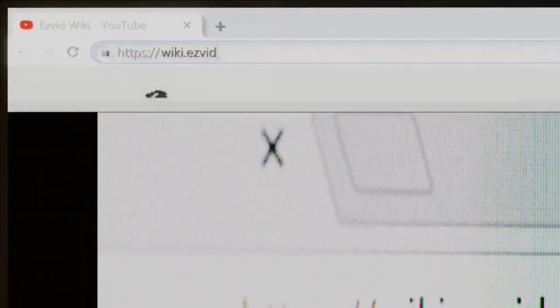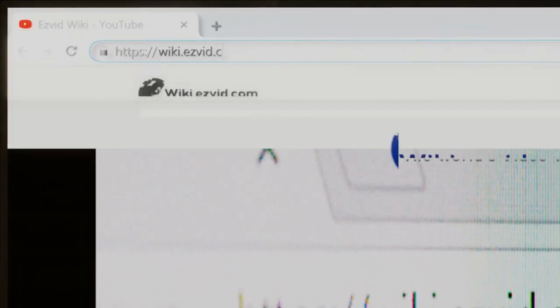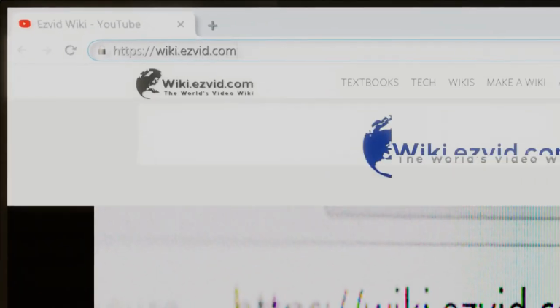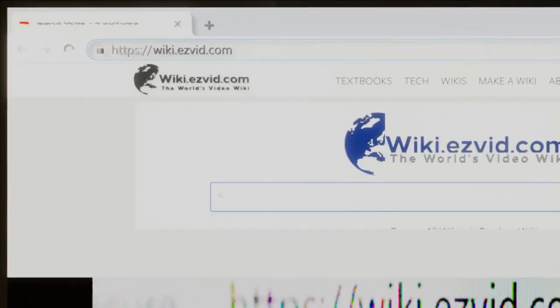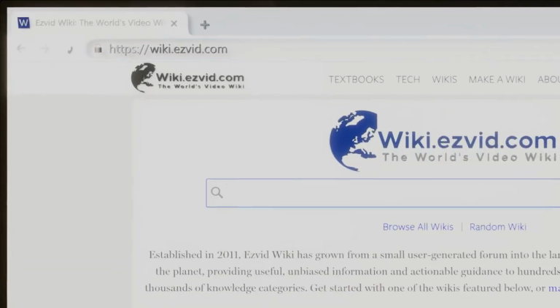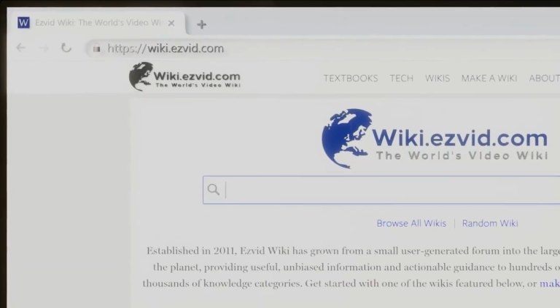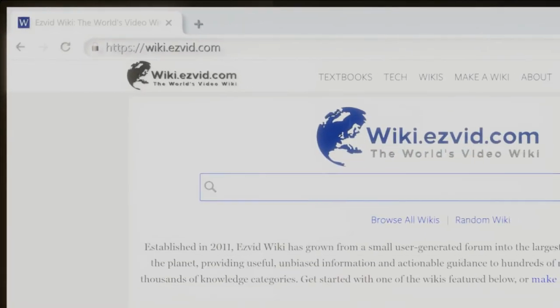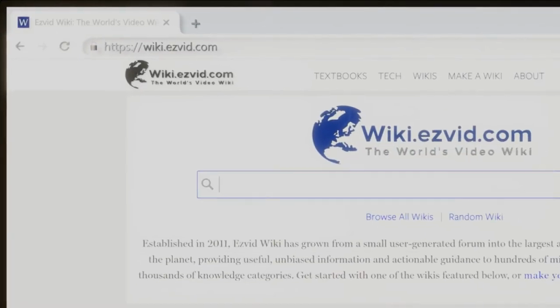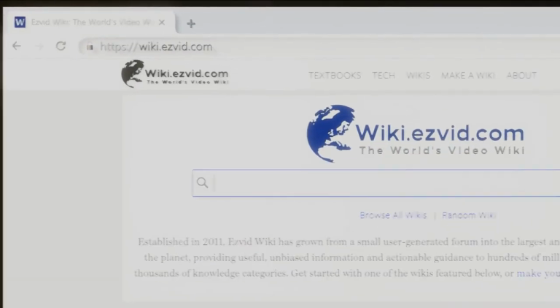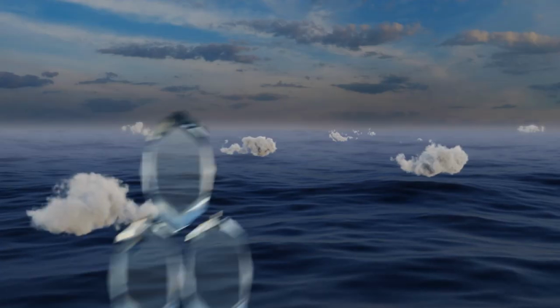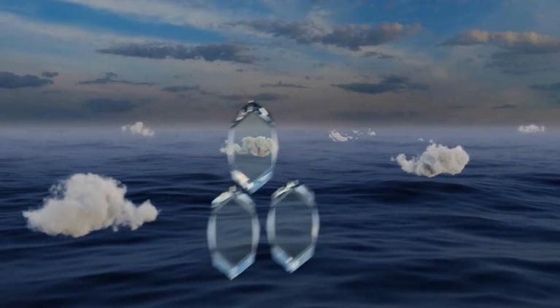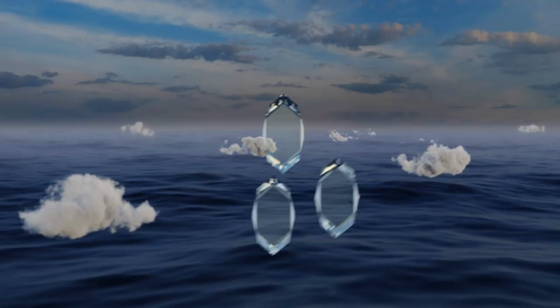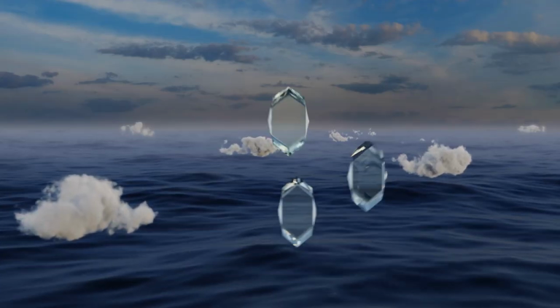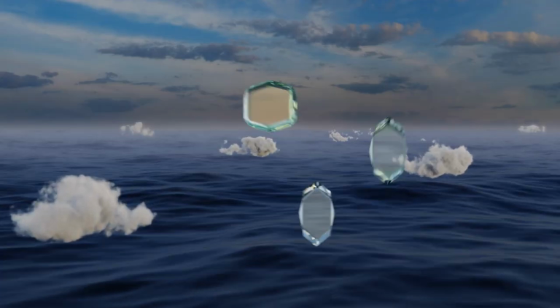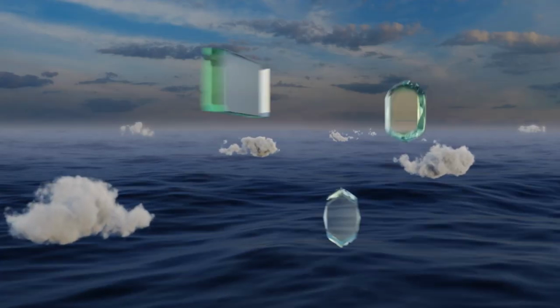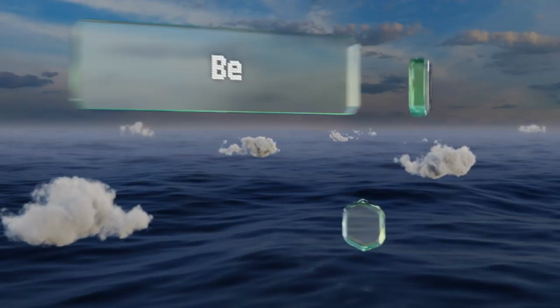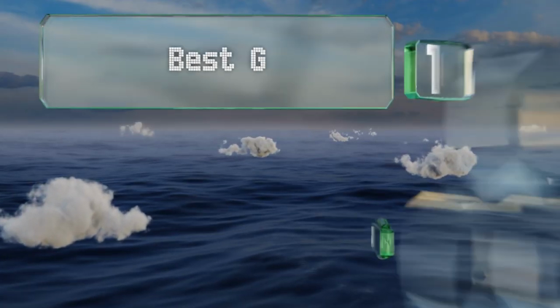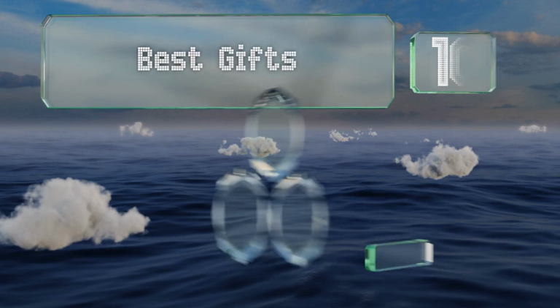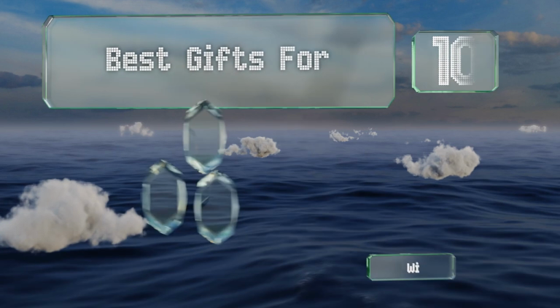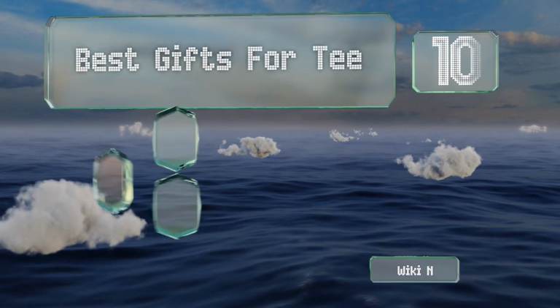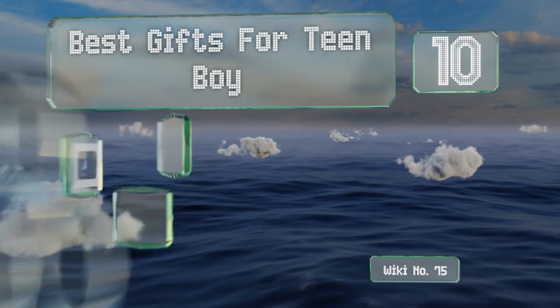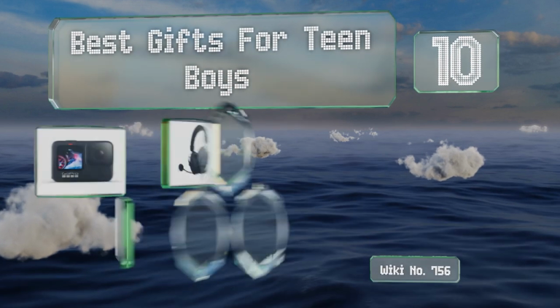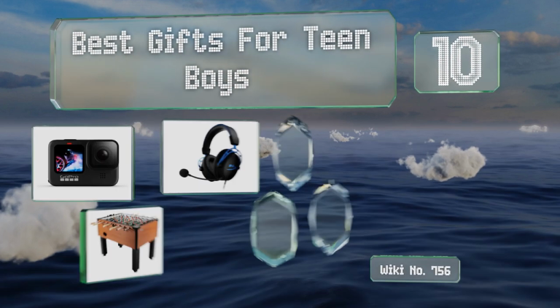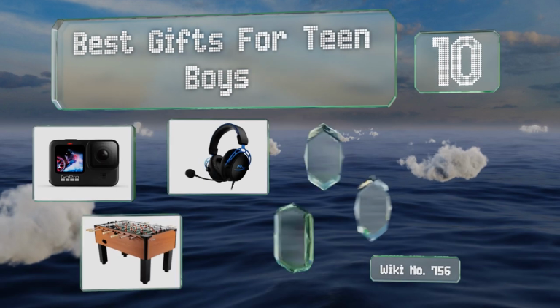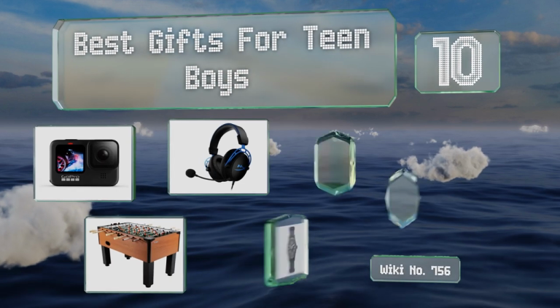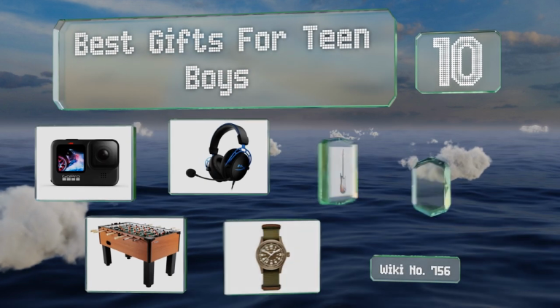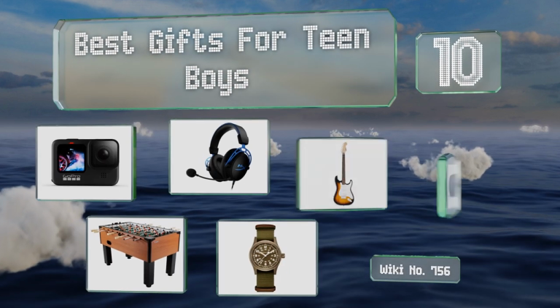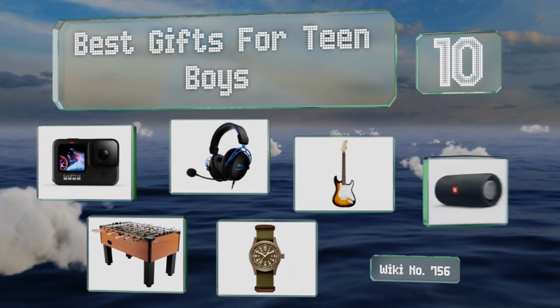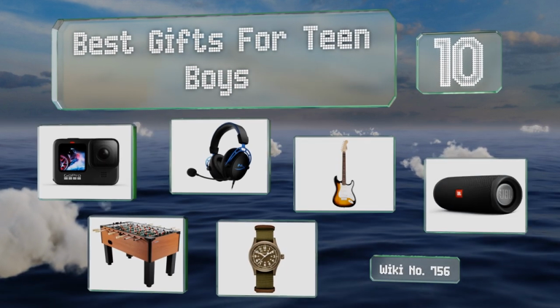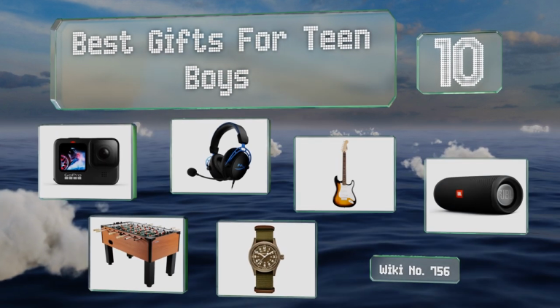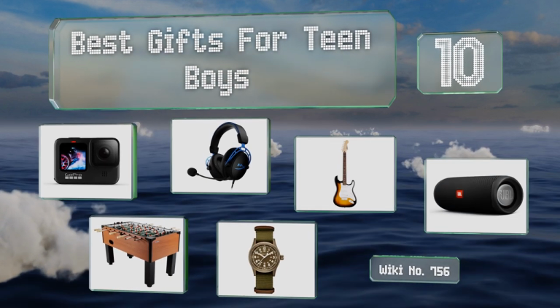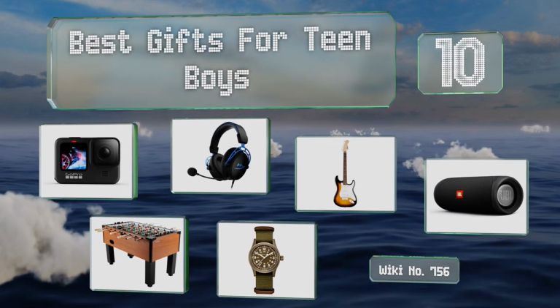EasyVid presents the 10 best gifts for teen boys. Let's get started with the list.